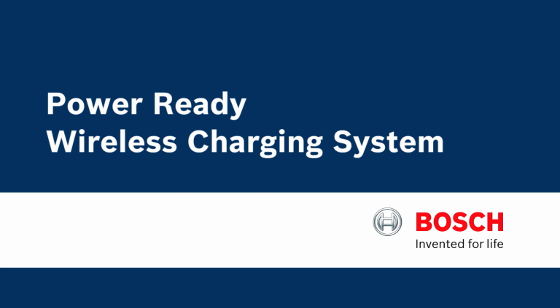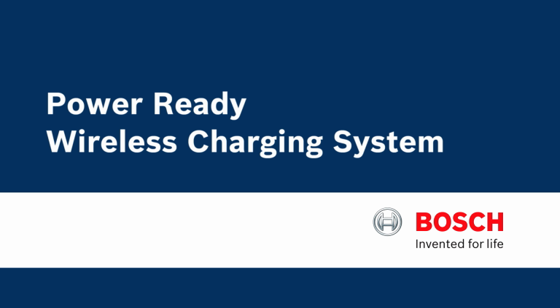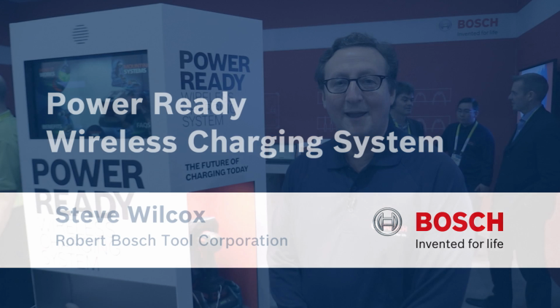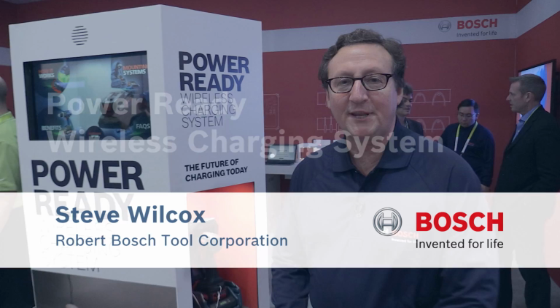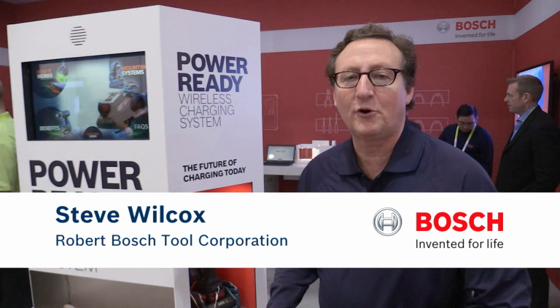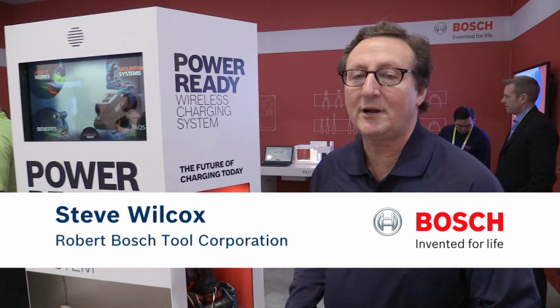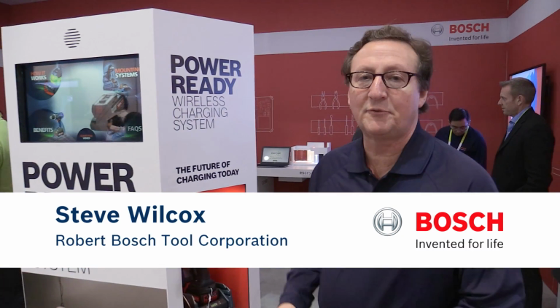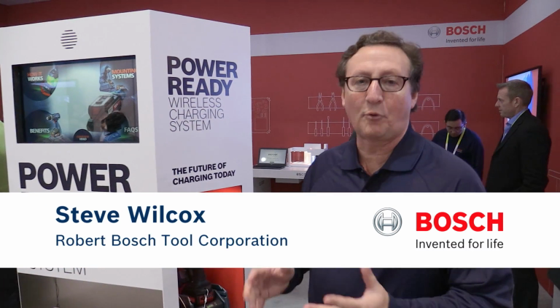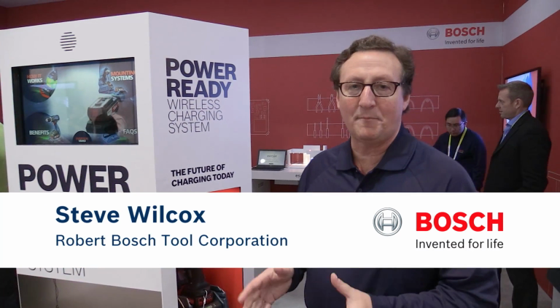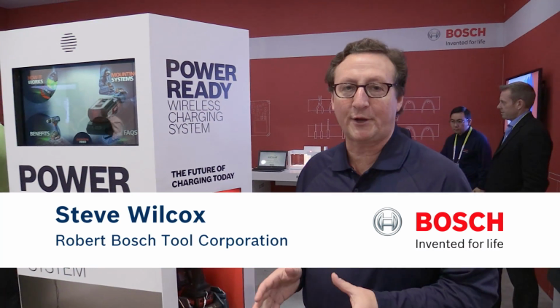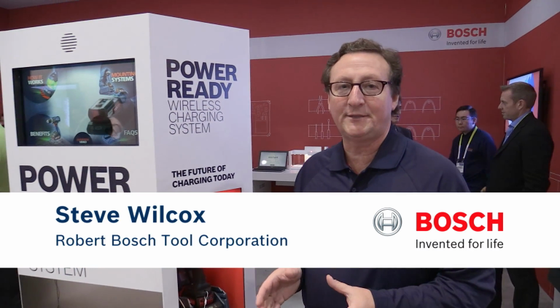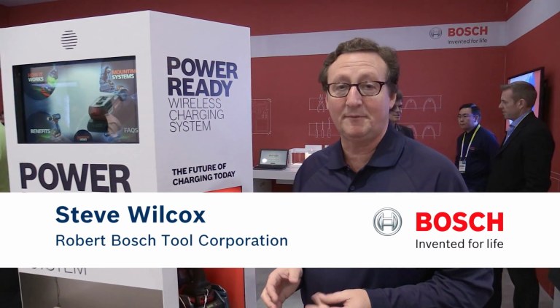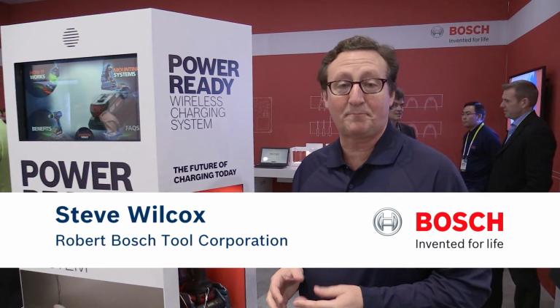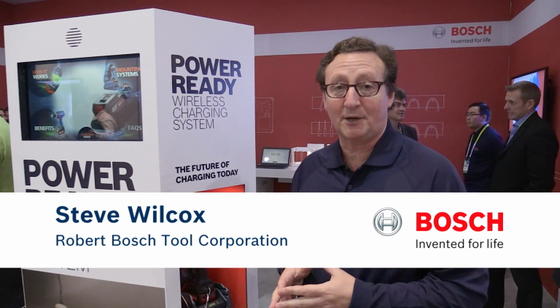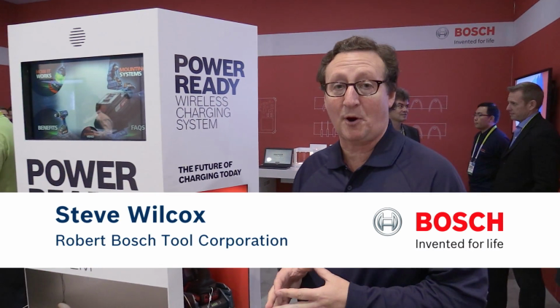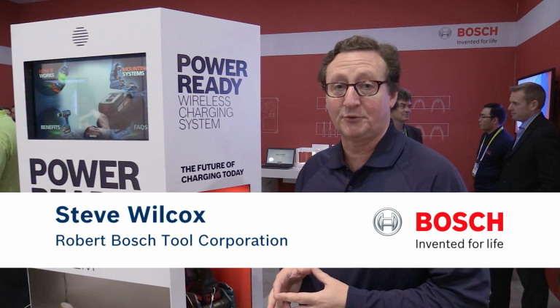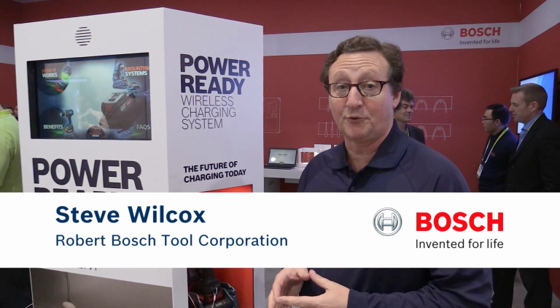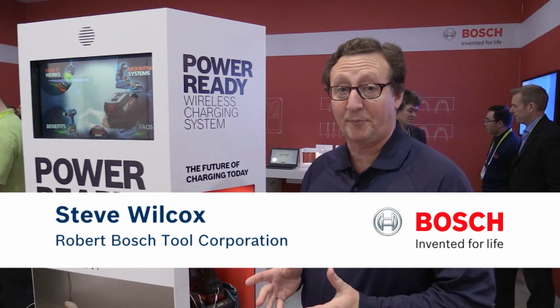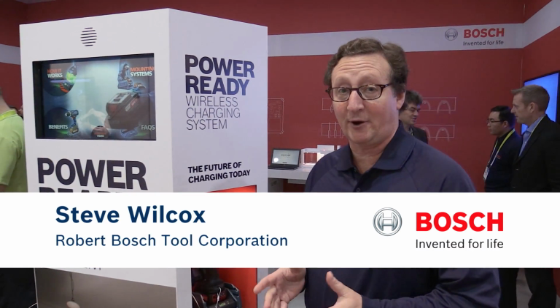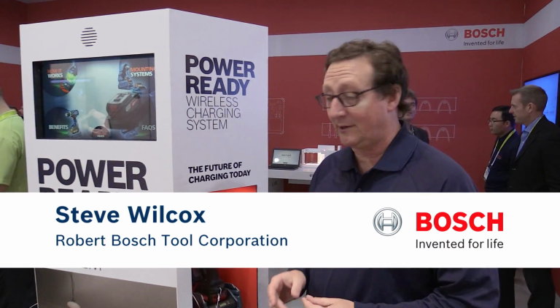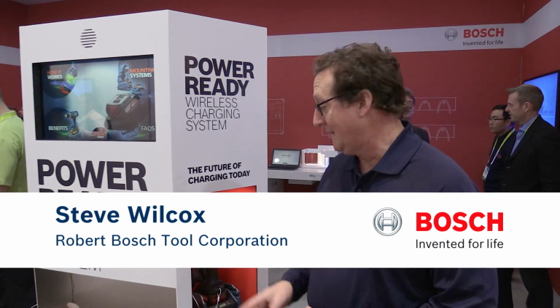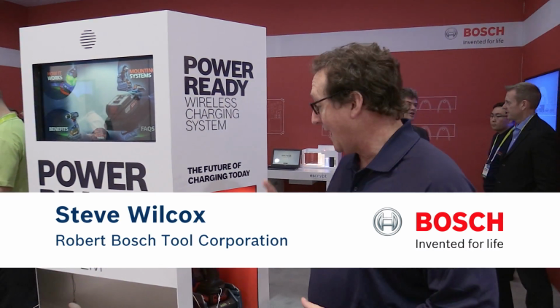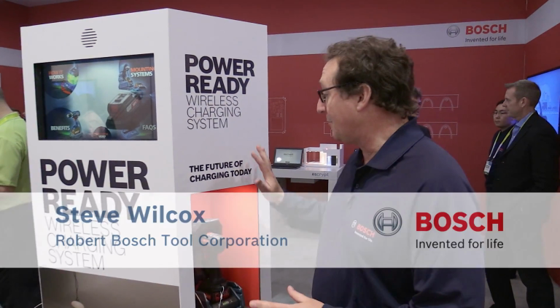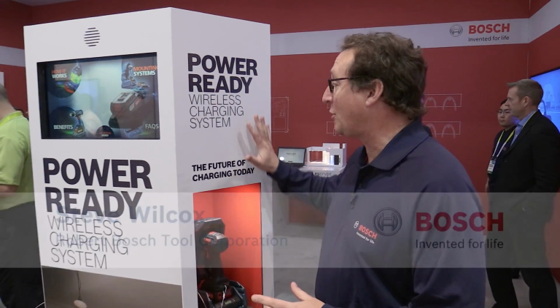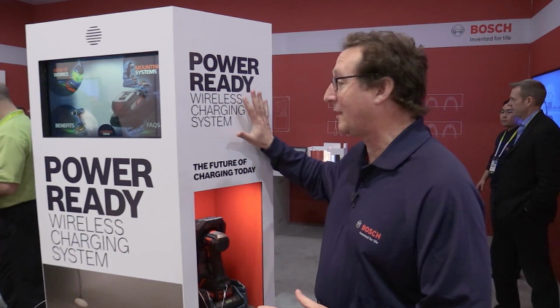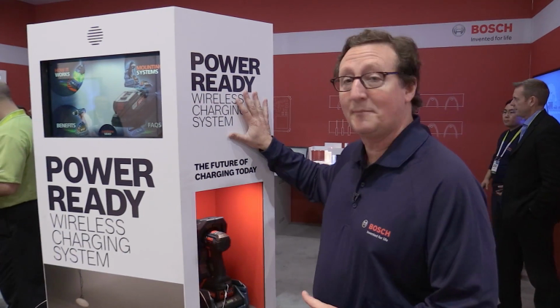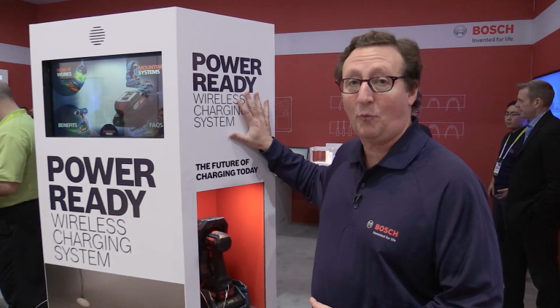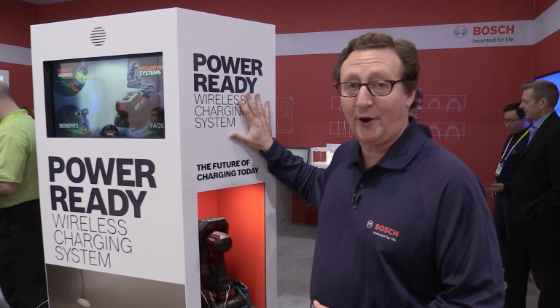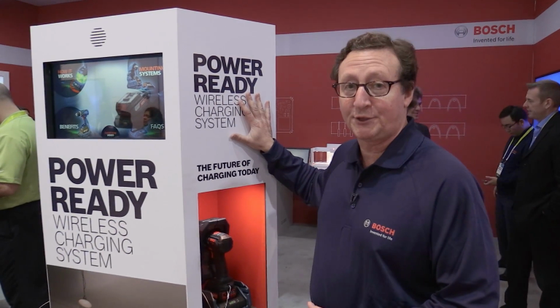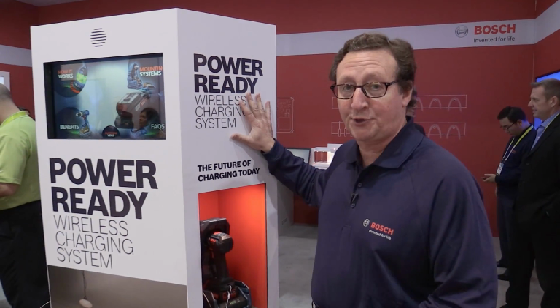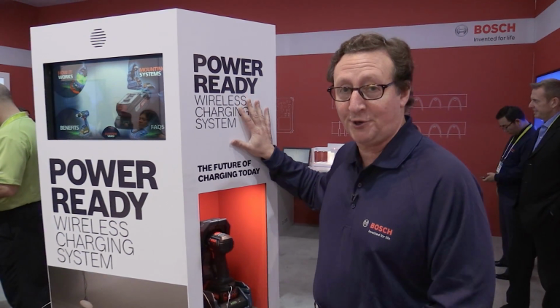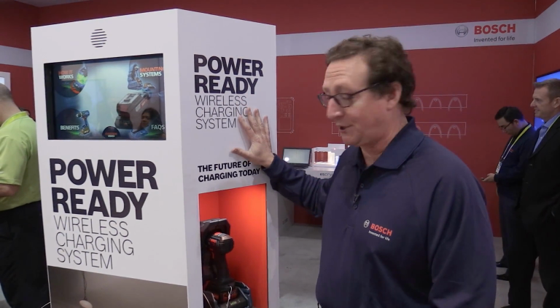Hi, I'm Steve Wilcox from the brand marketing team at Bosch Power Tools North America. I'm going to be talking about wireless charging.